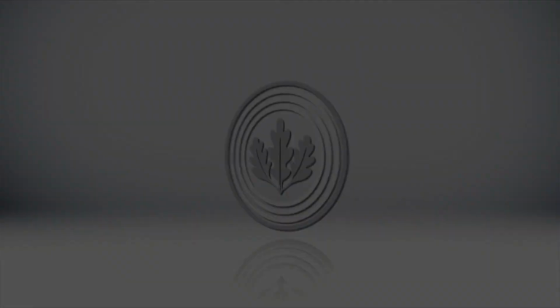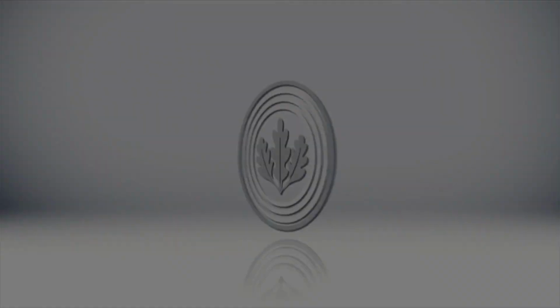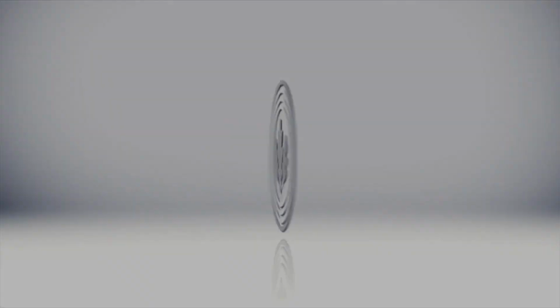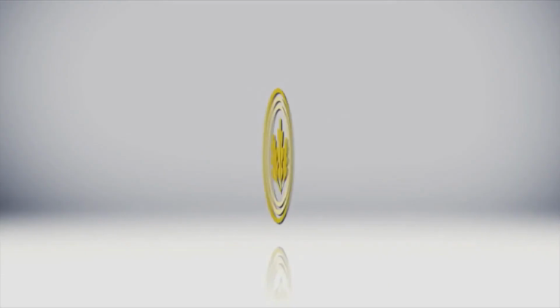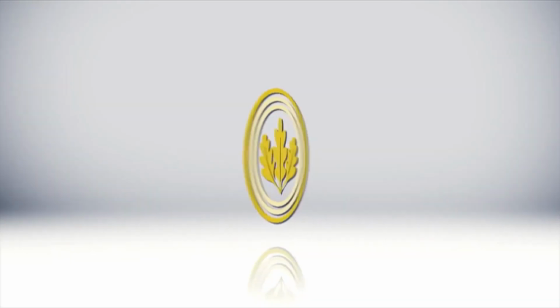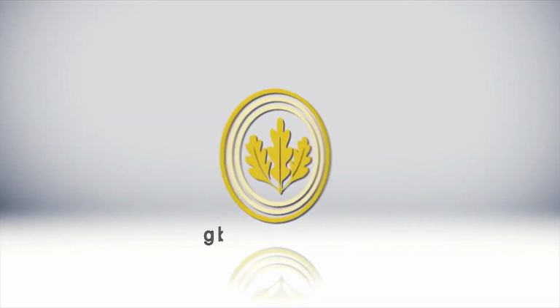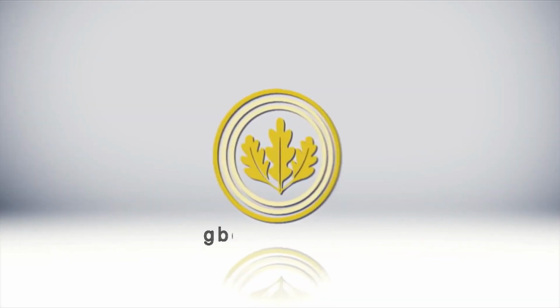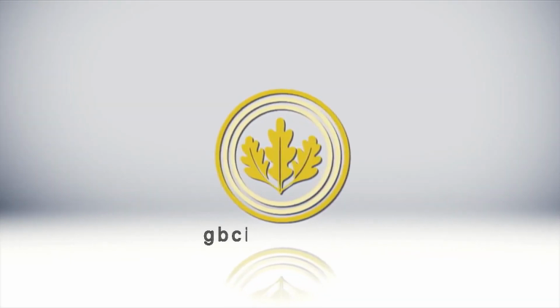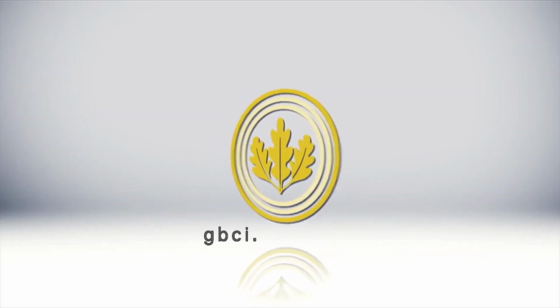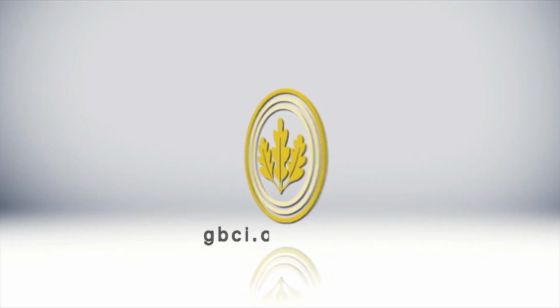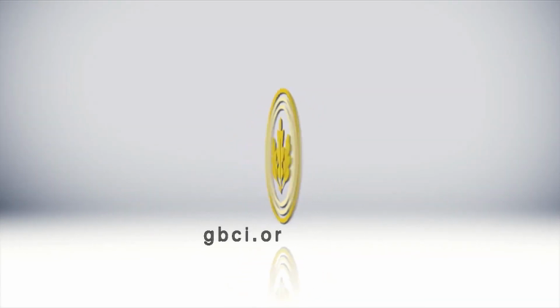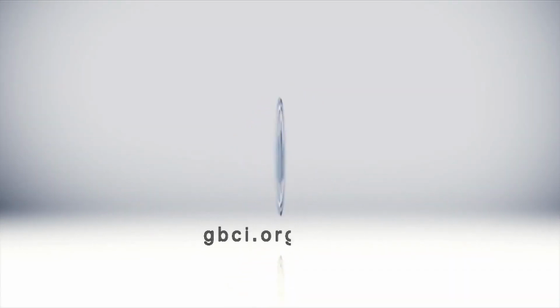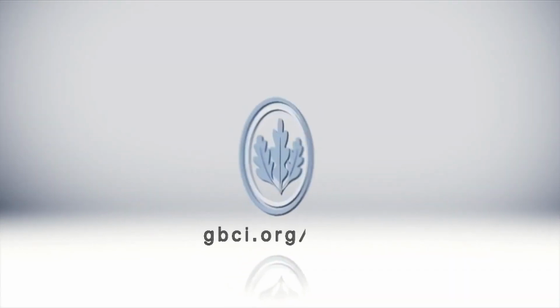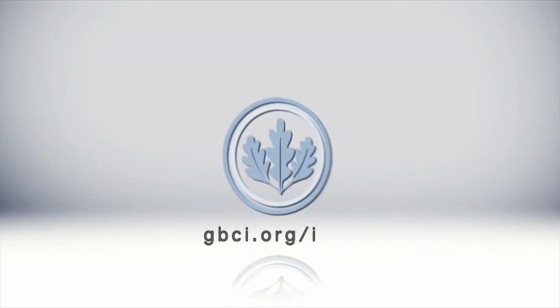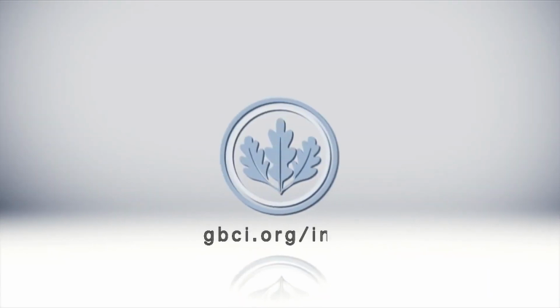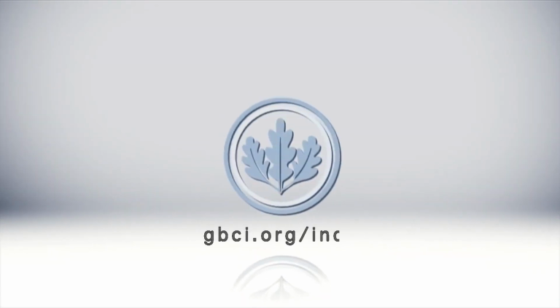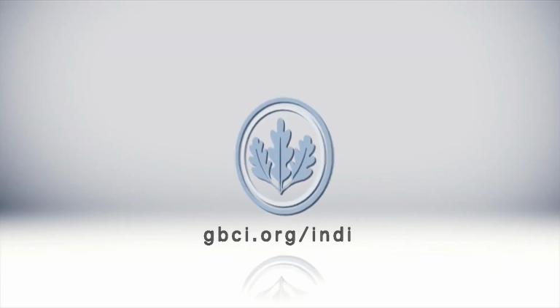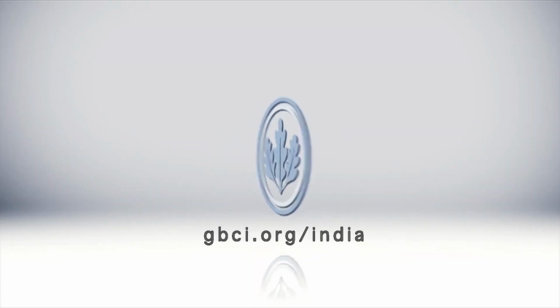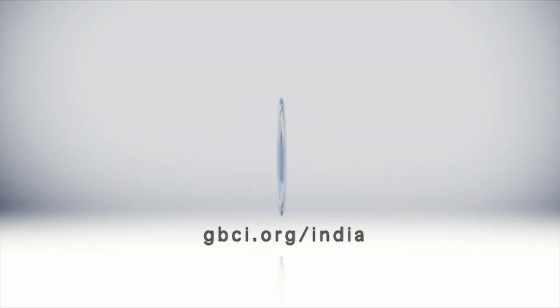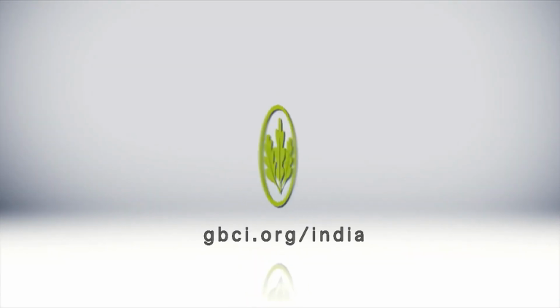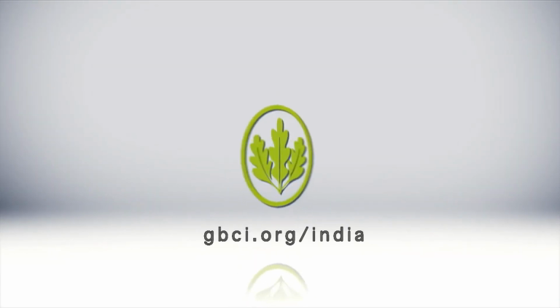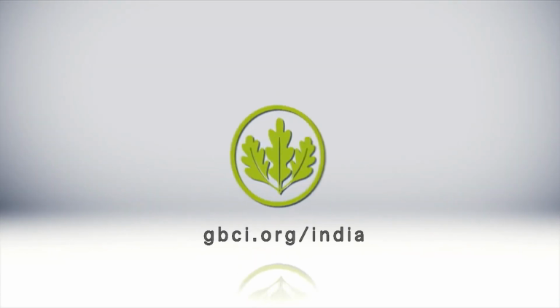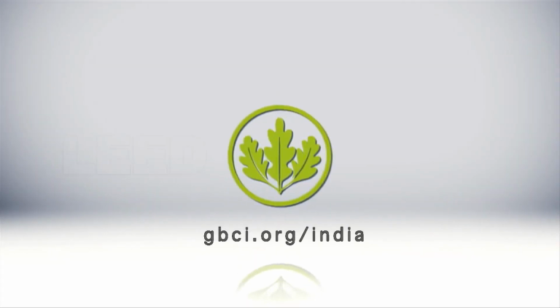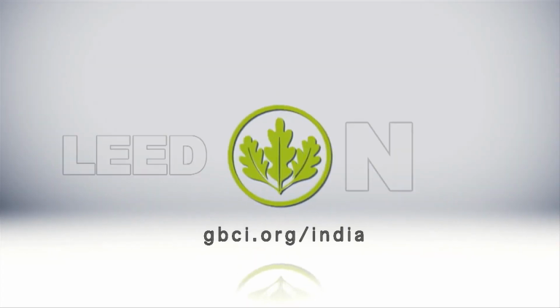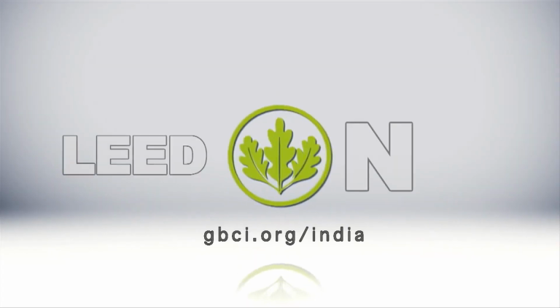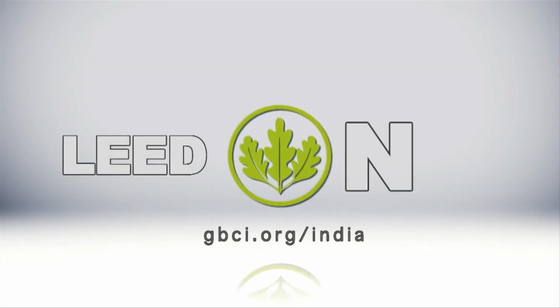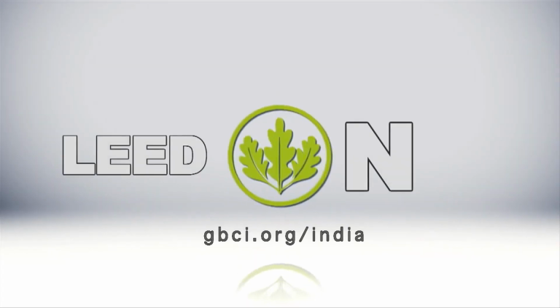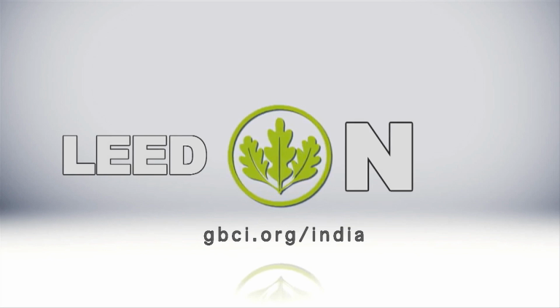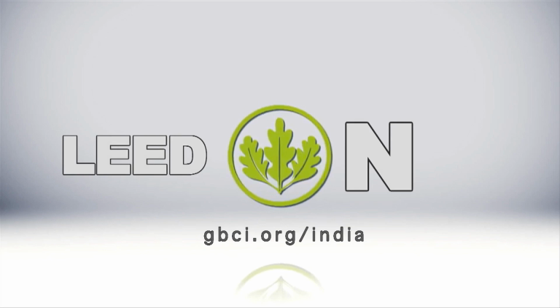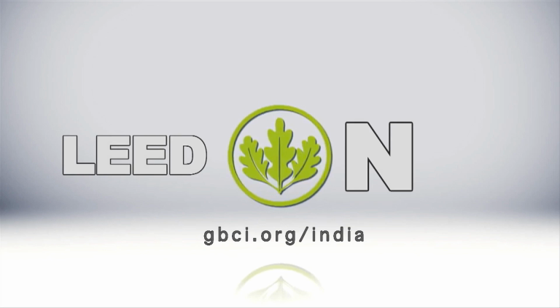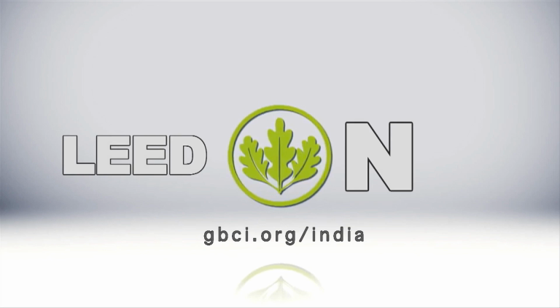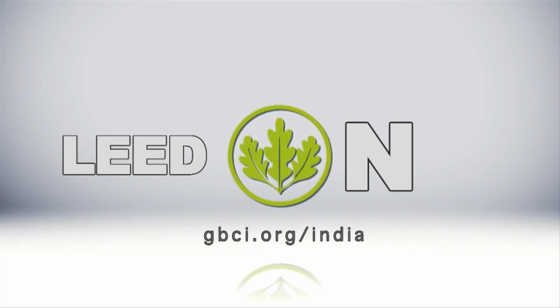To learn more, visit gbci.org/India. LEED on.